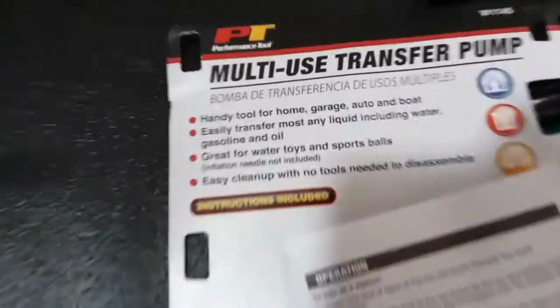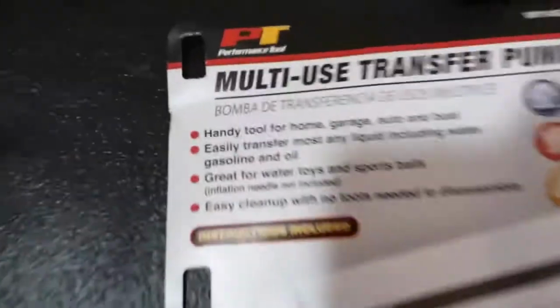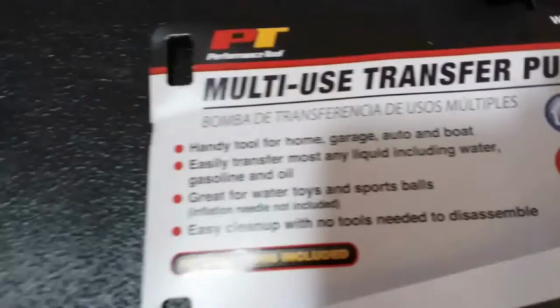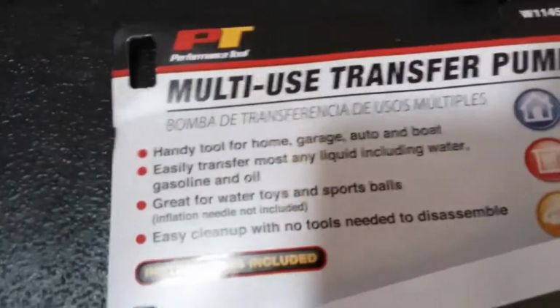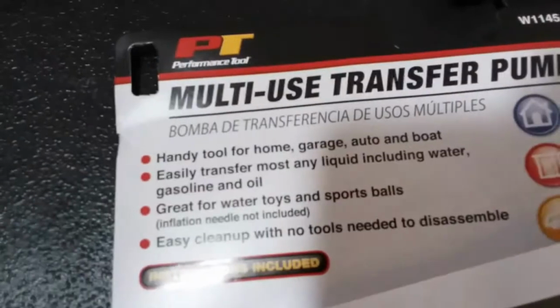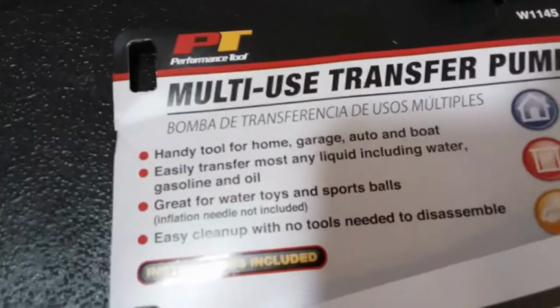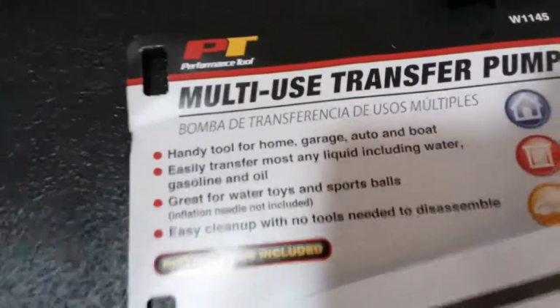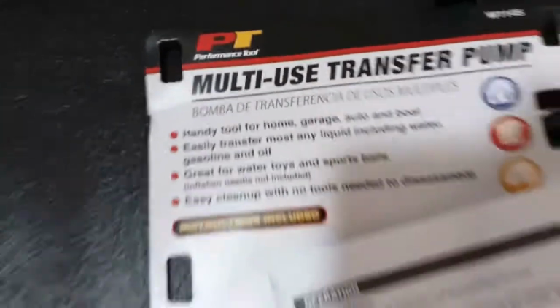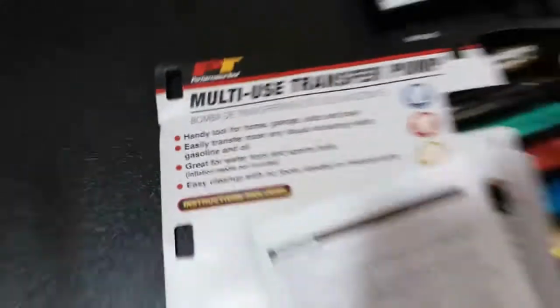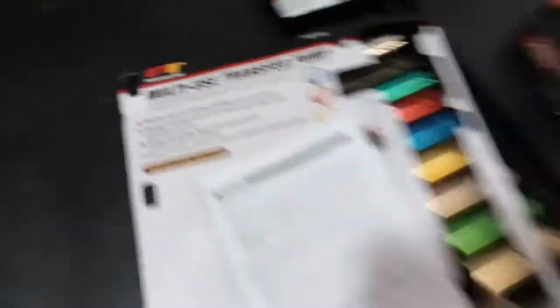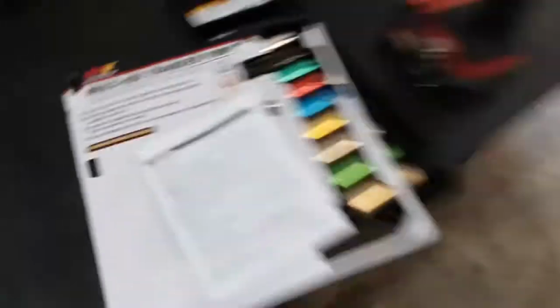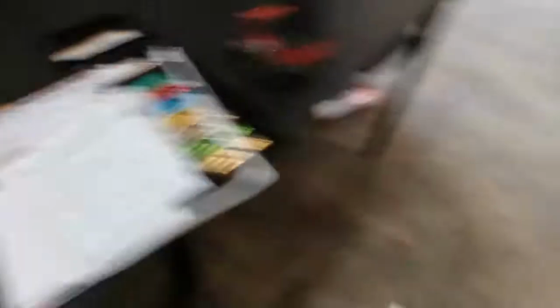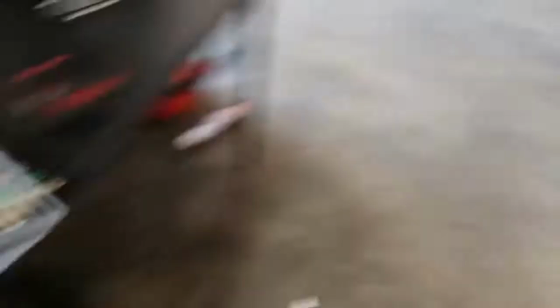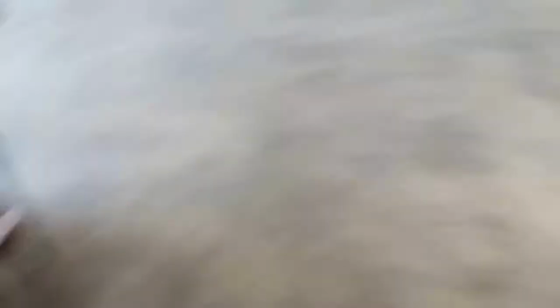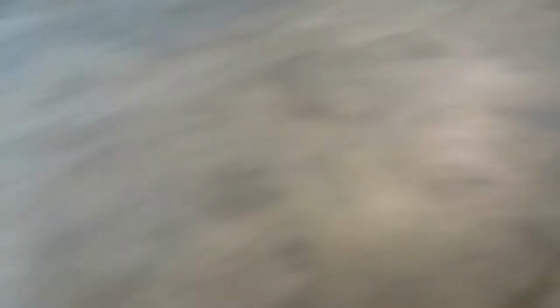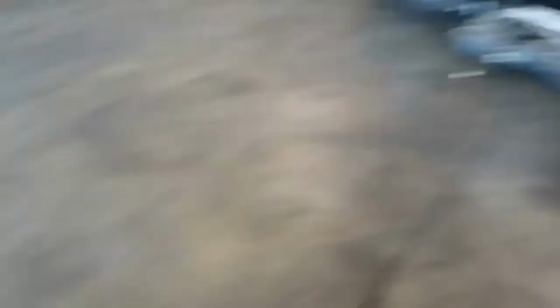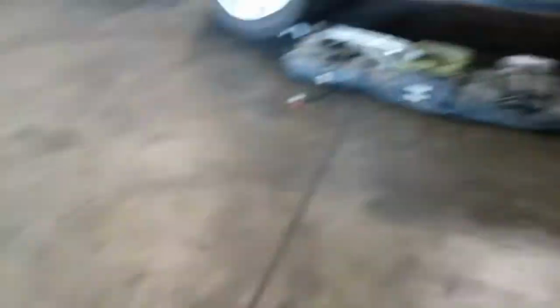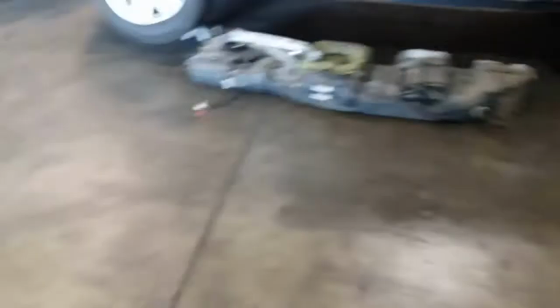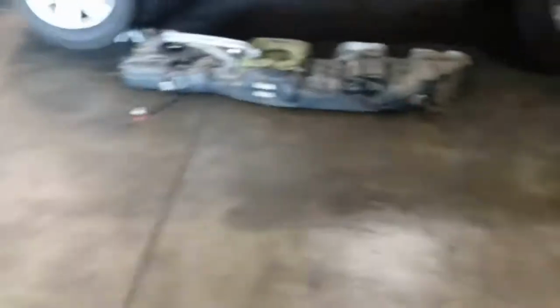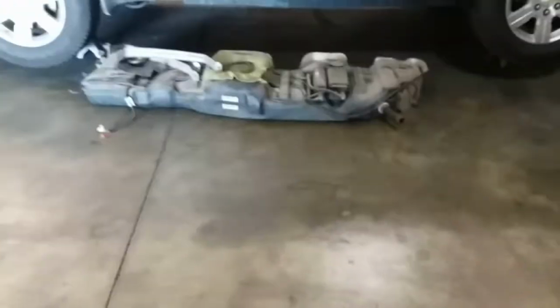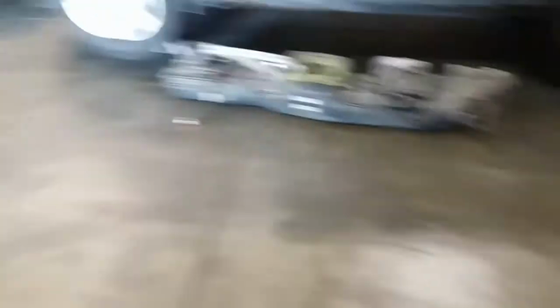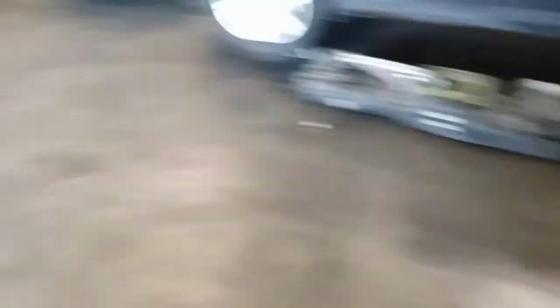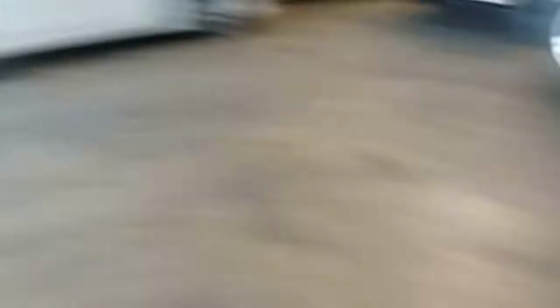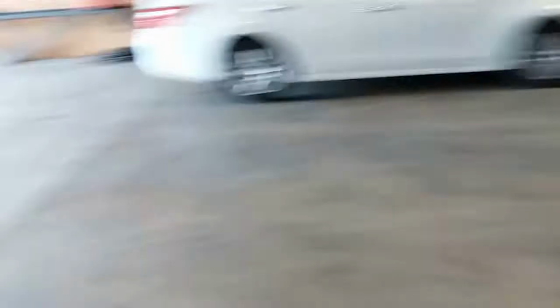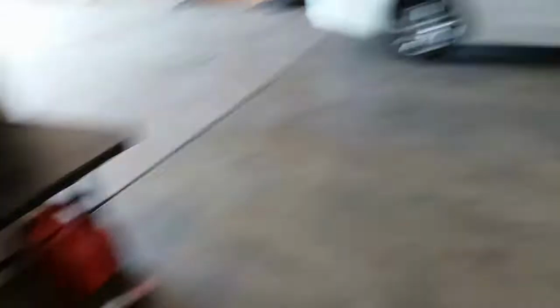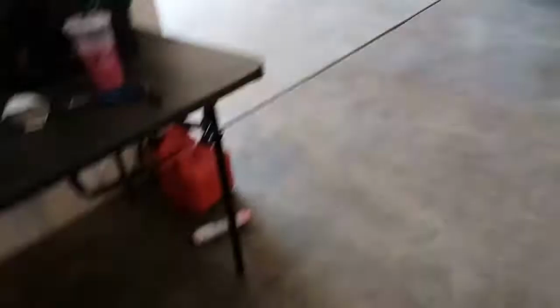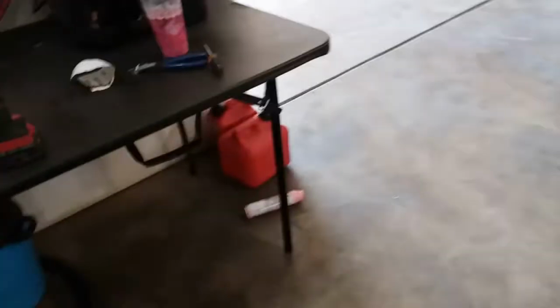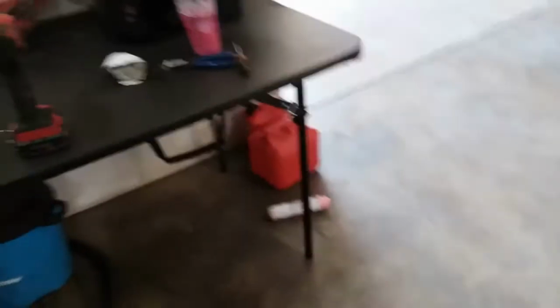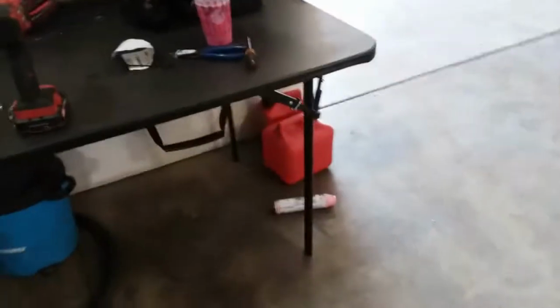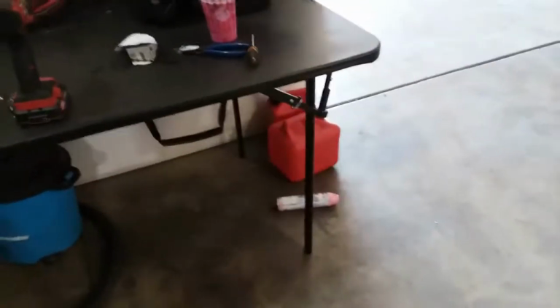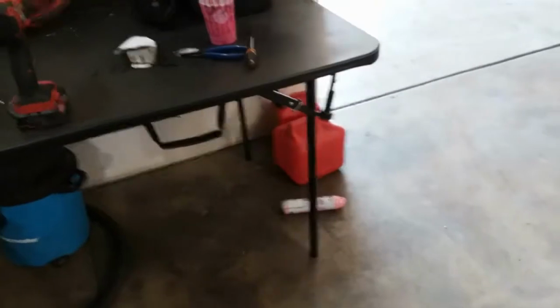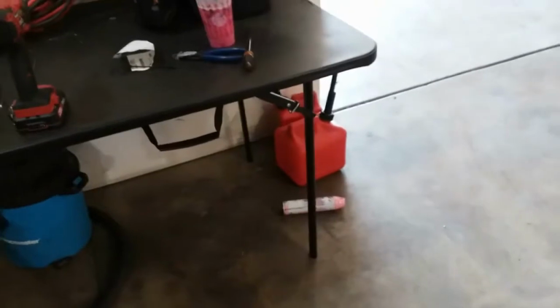So let's go ahead and get started. We're gonna pump out the gas on this tank and put it into these little tanks.